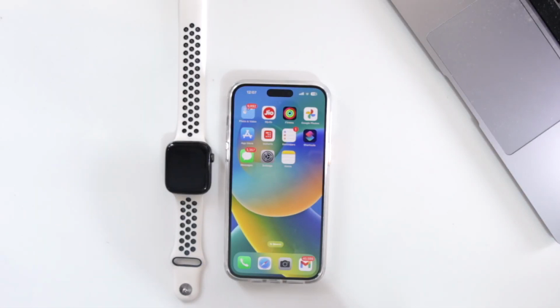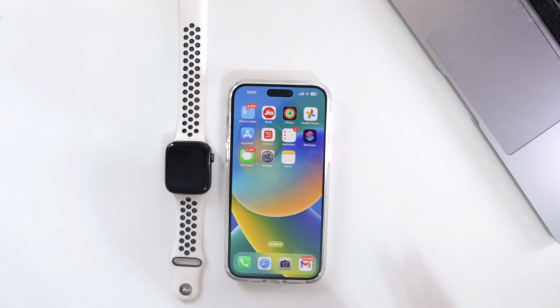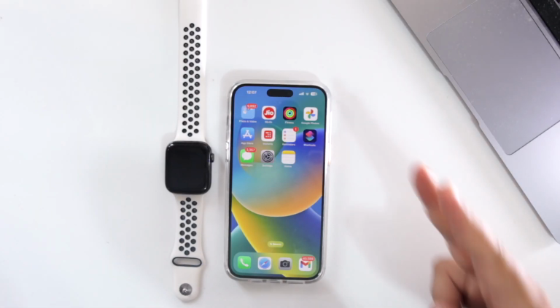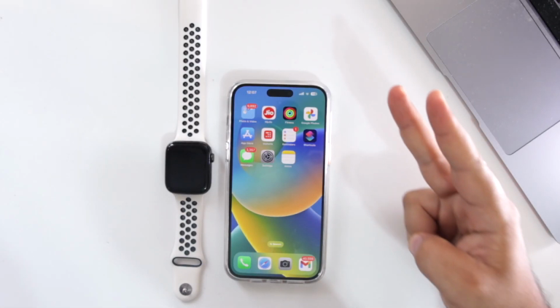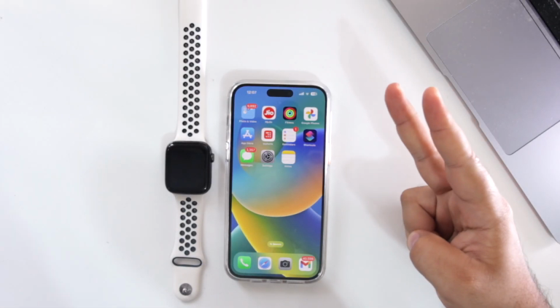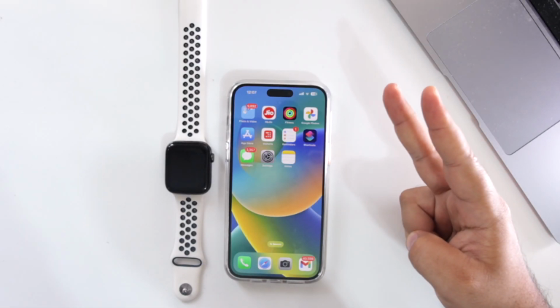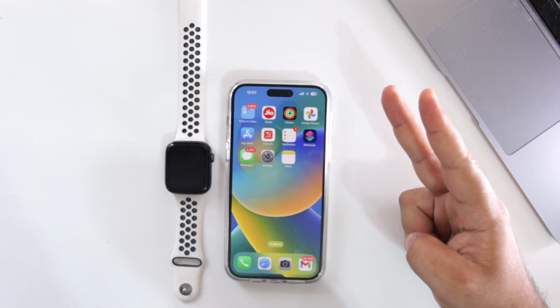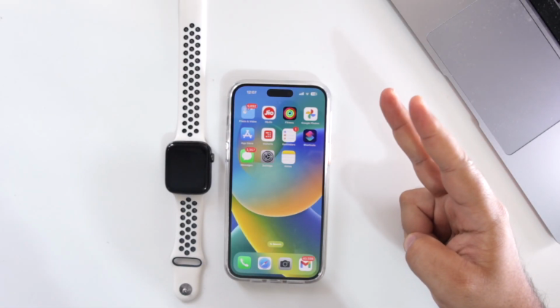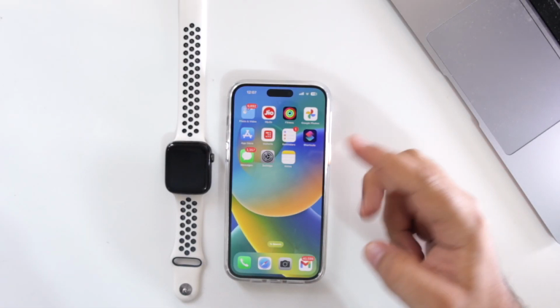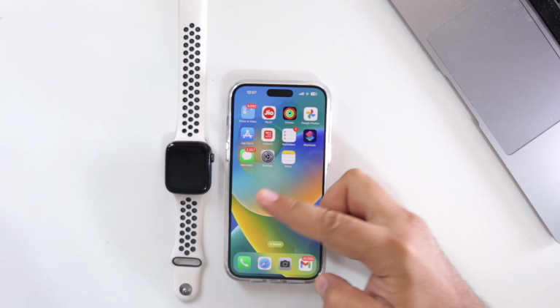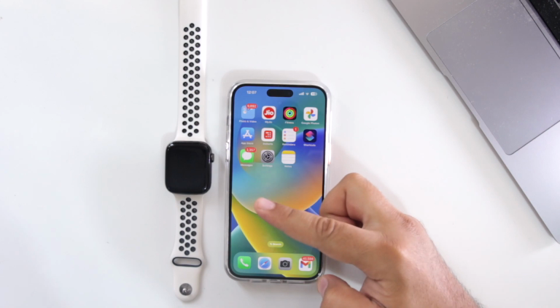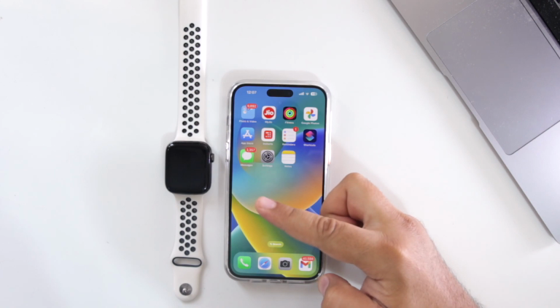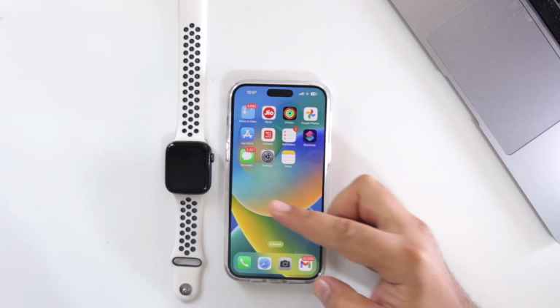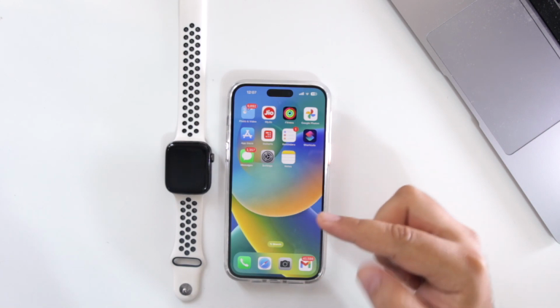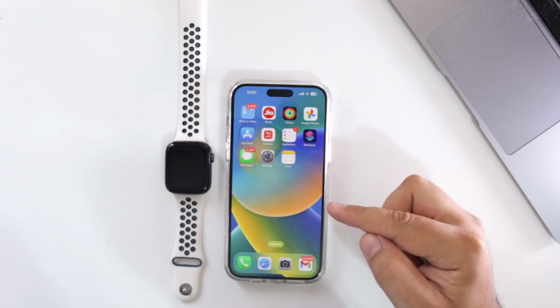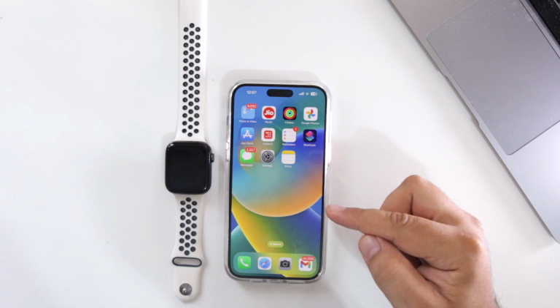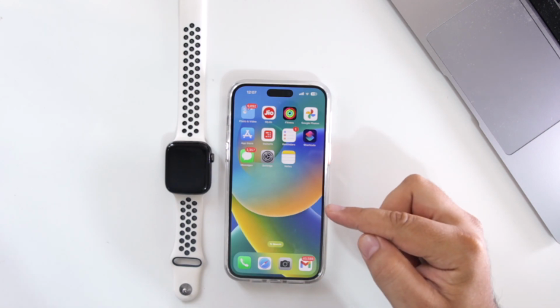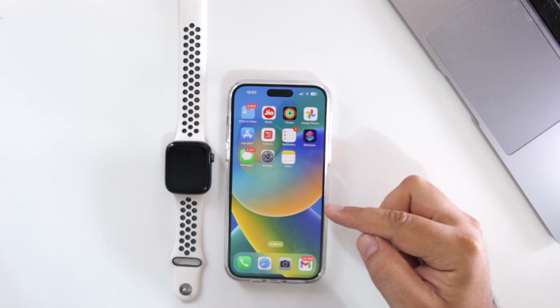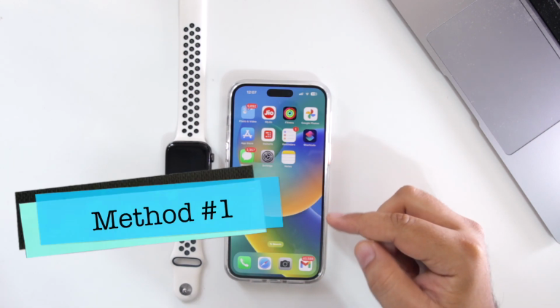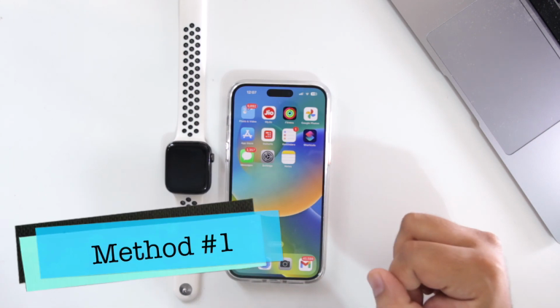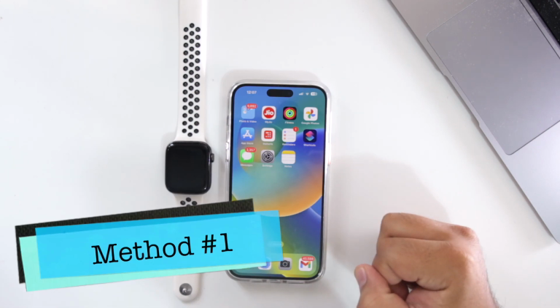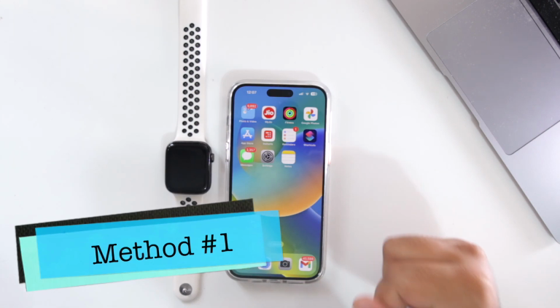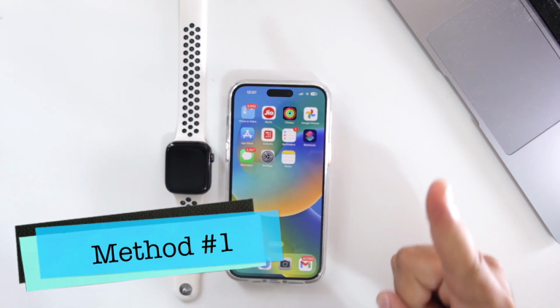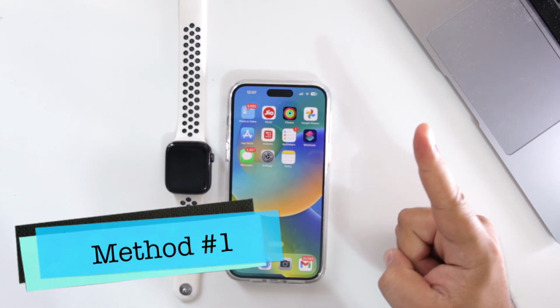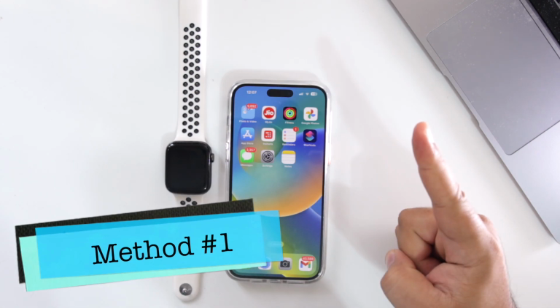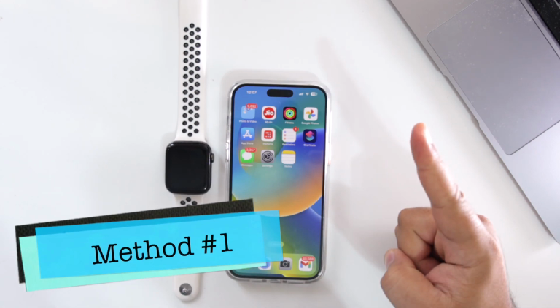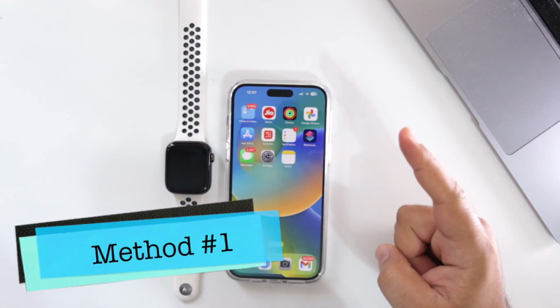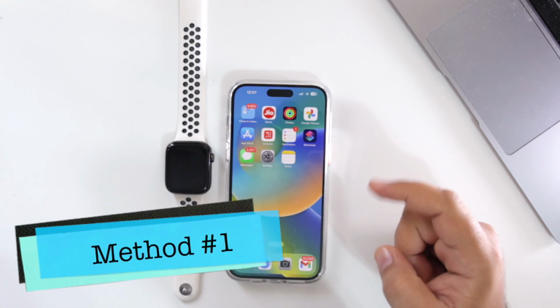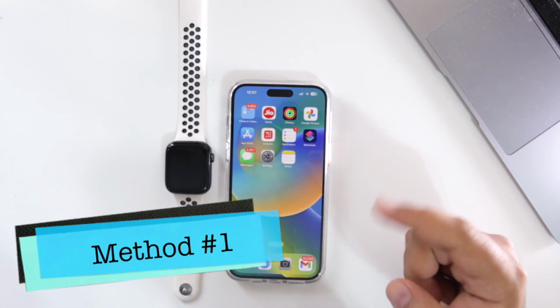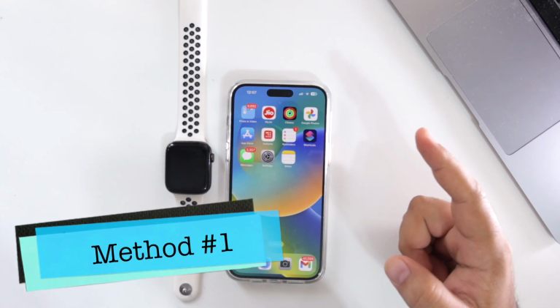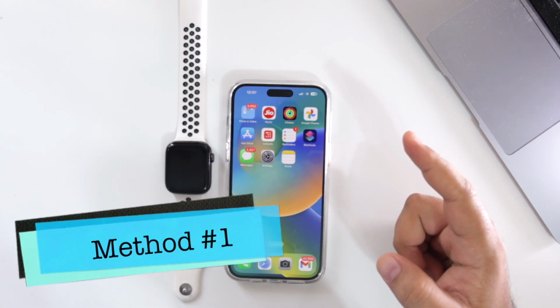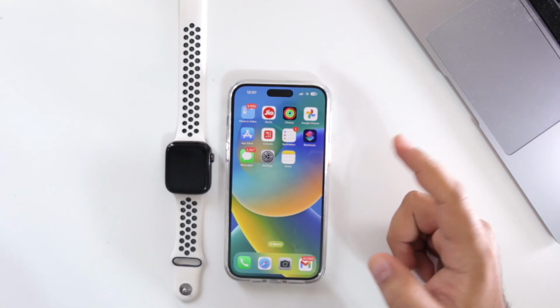Basically, there are two methods to ping an Apple Watch from your iPhone. Let's begin with the first method.